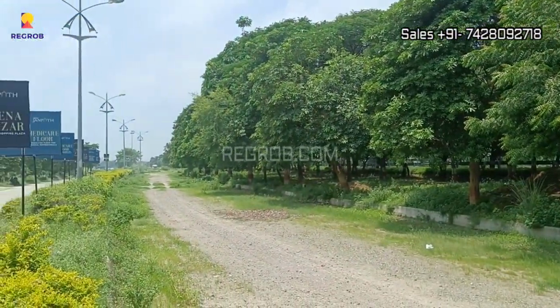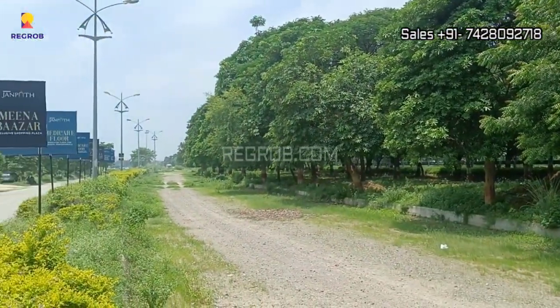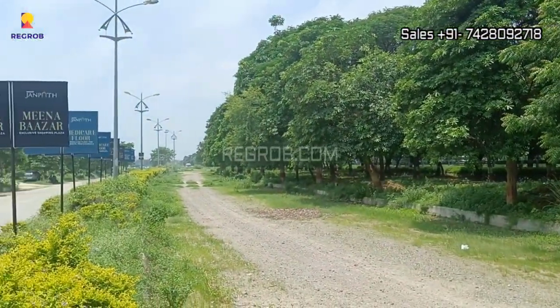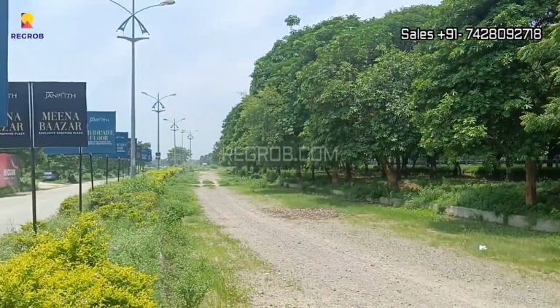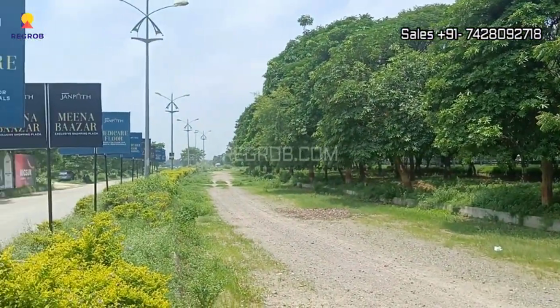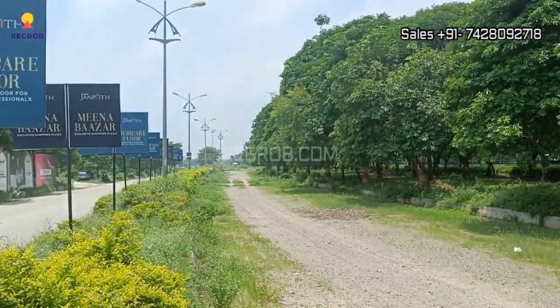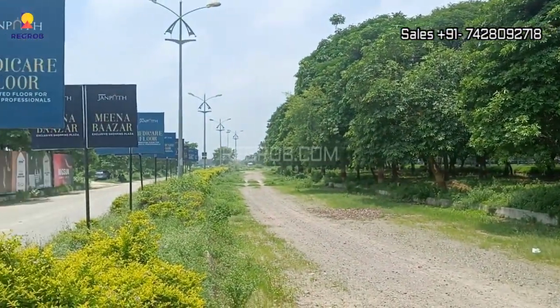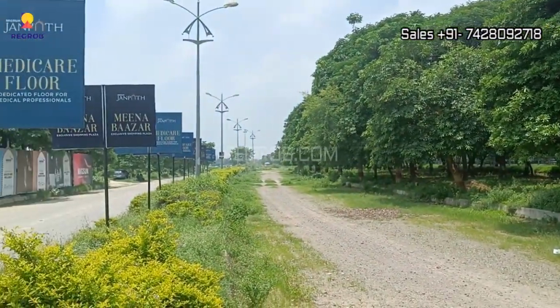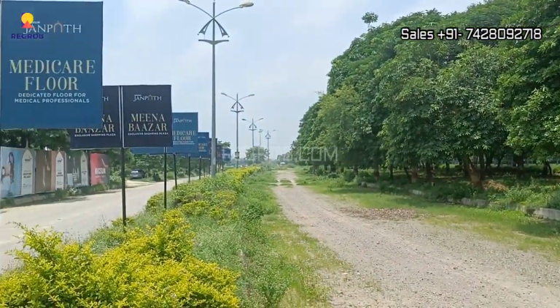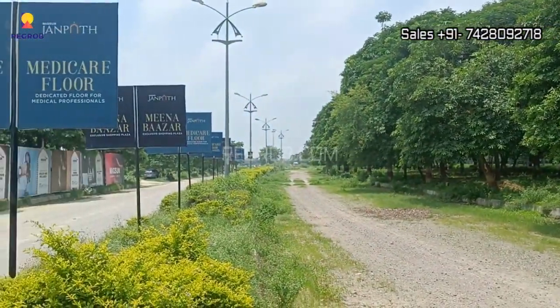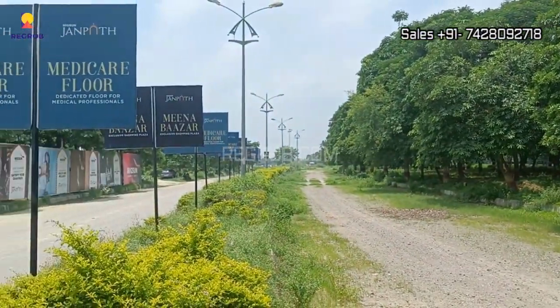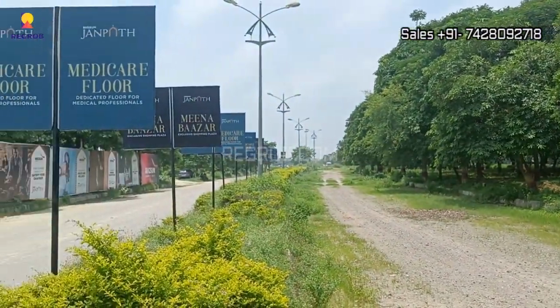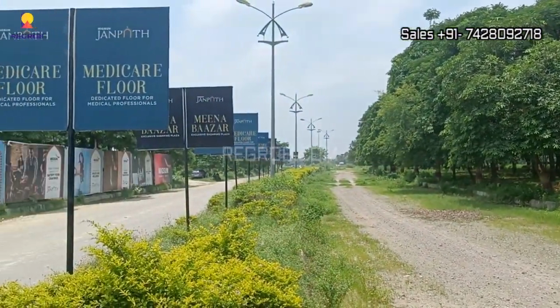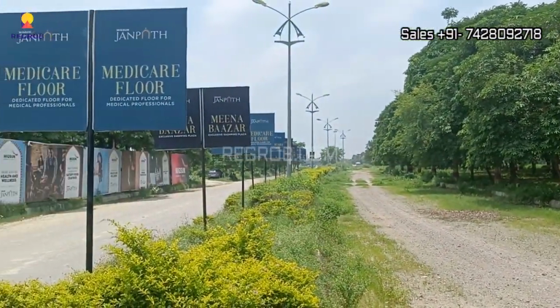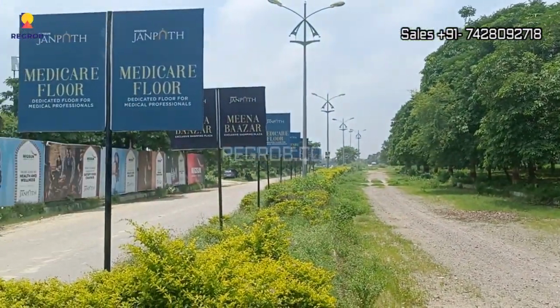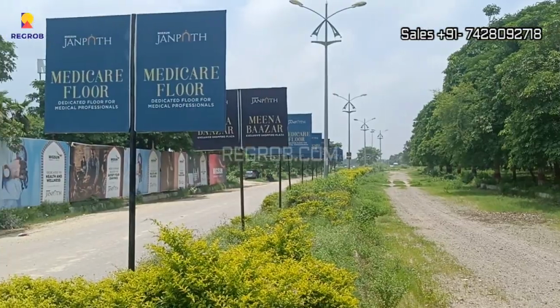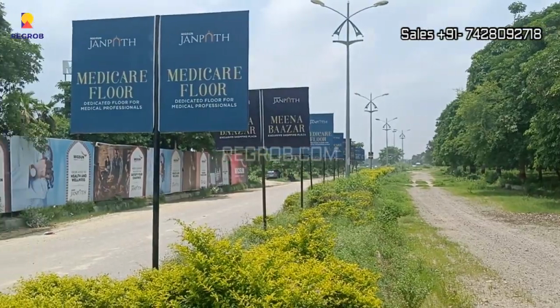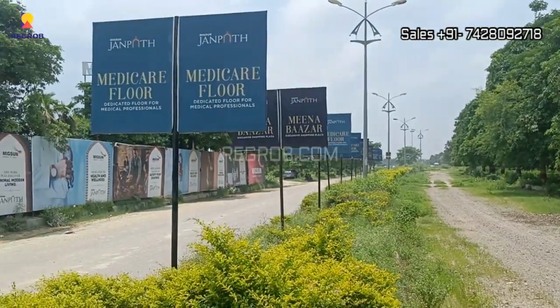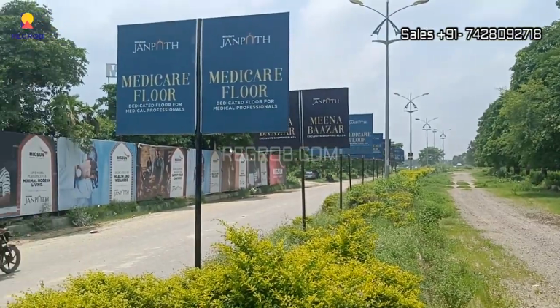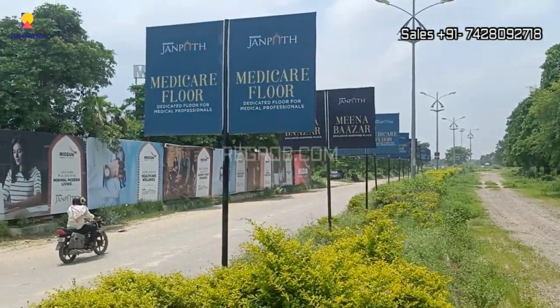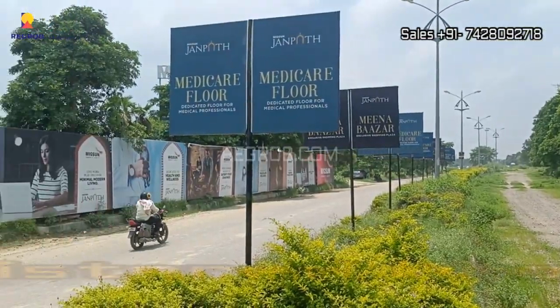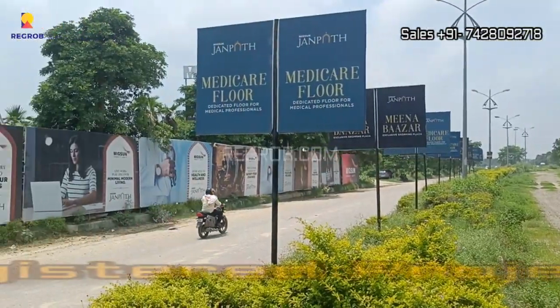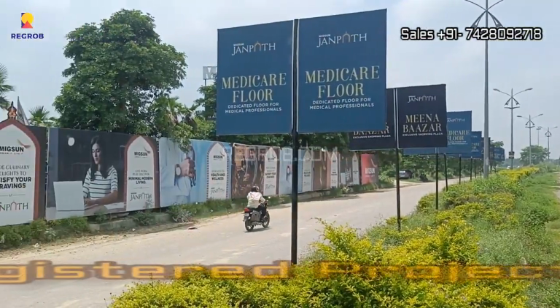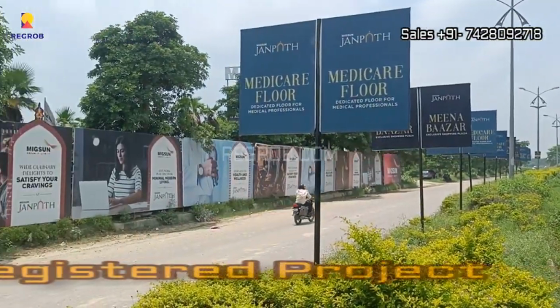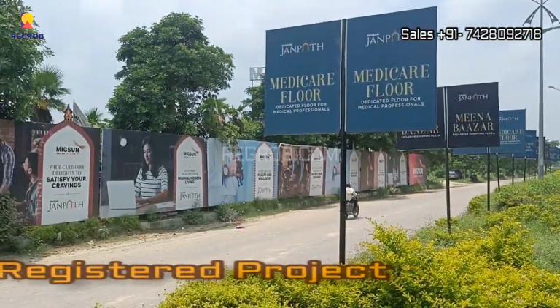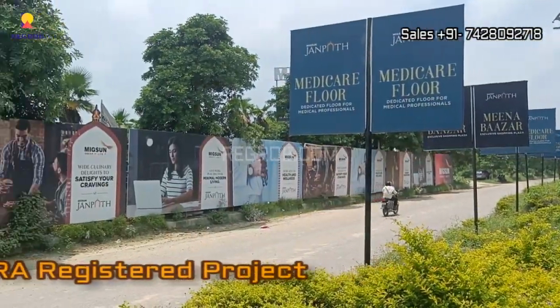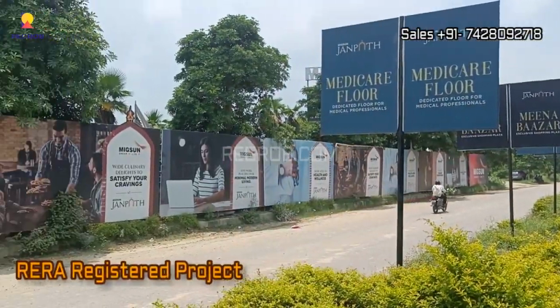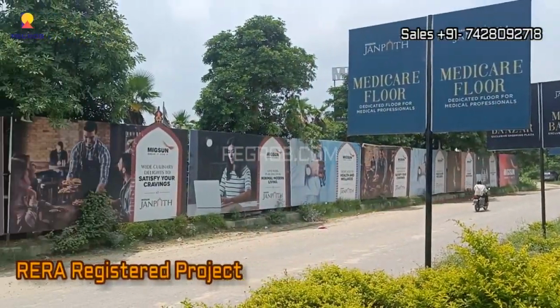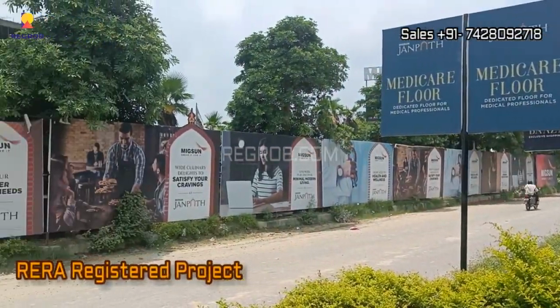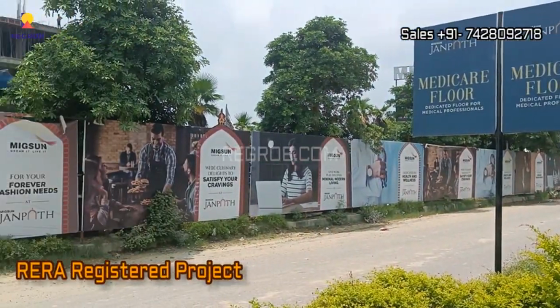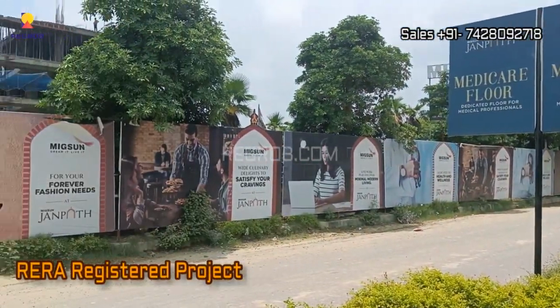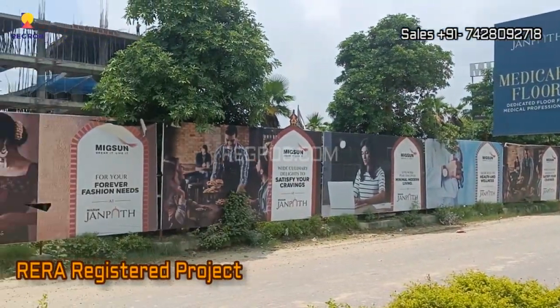This project shares excellent connectivity and it is RERA registered.